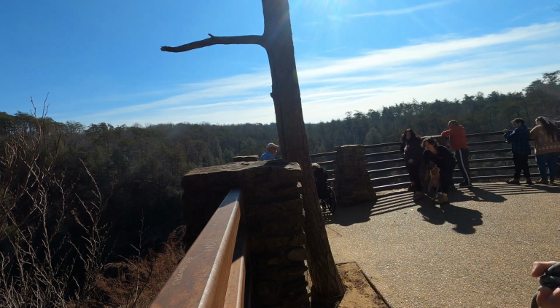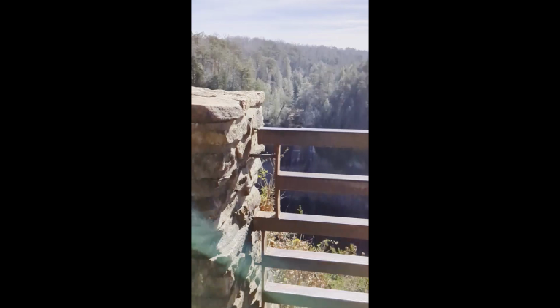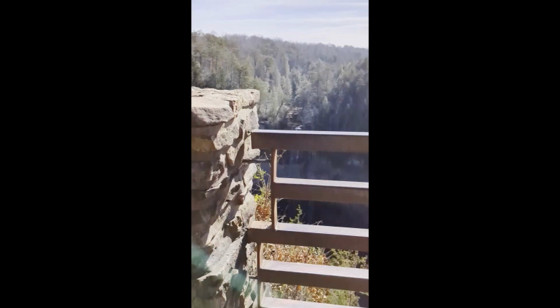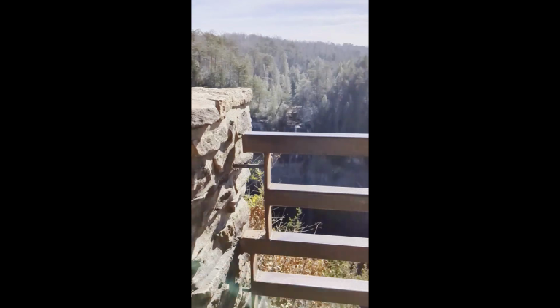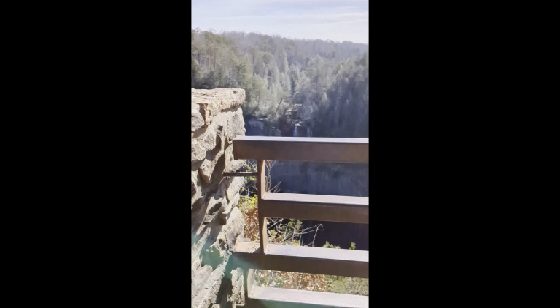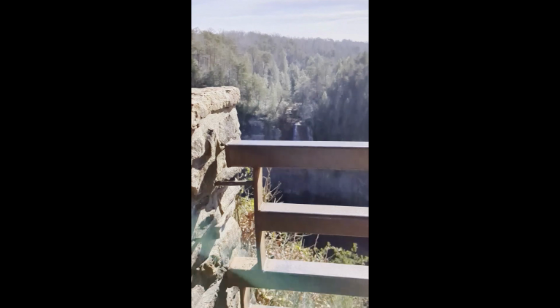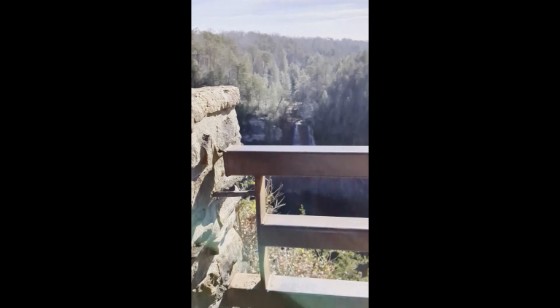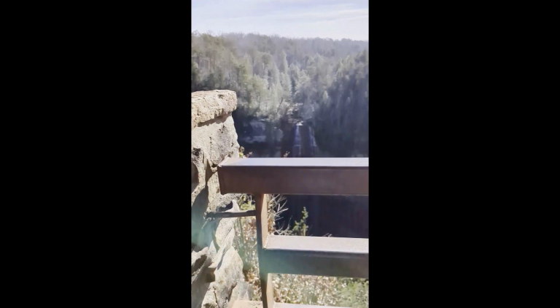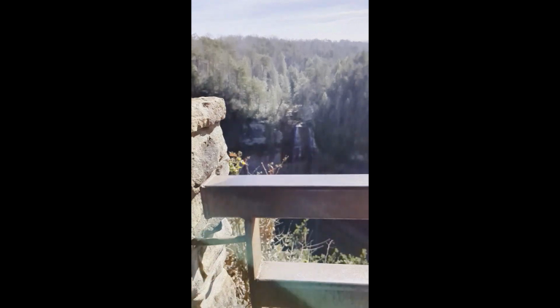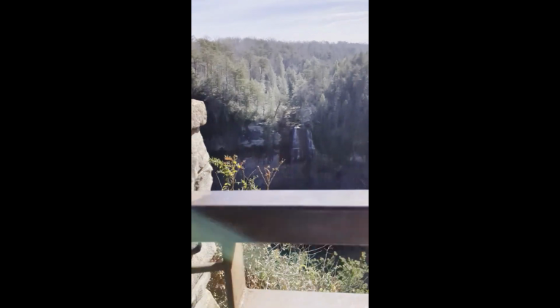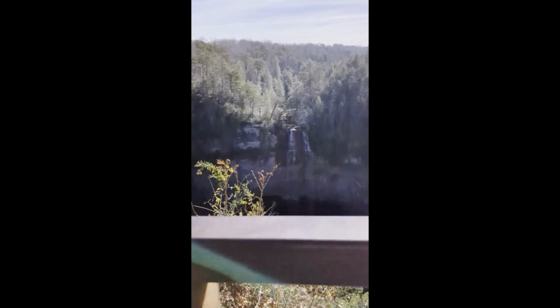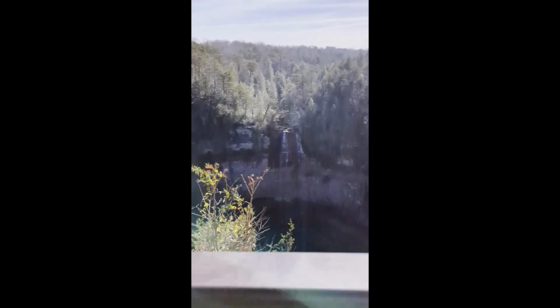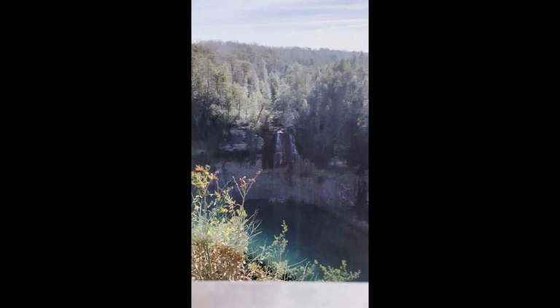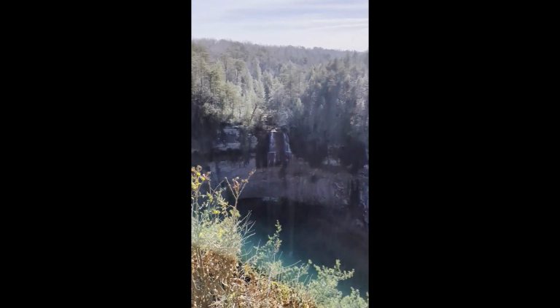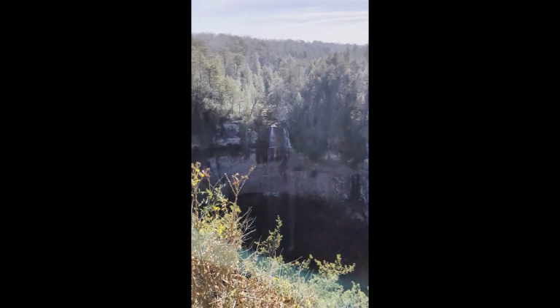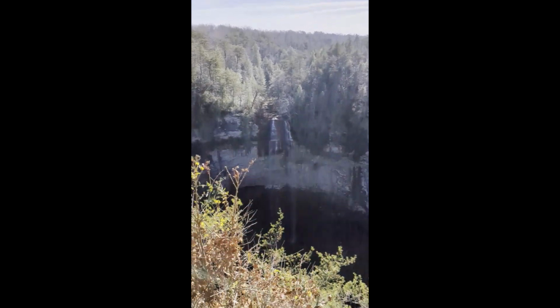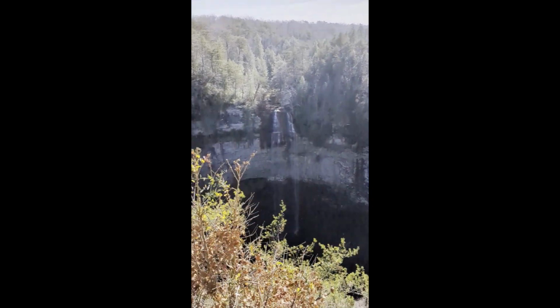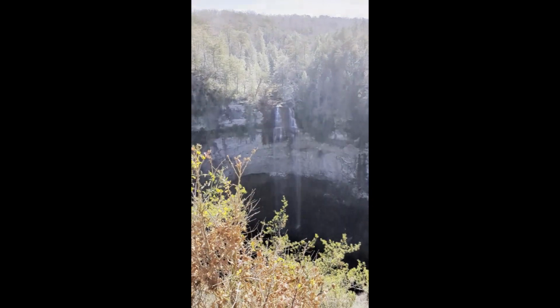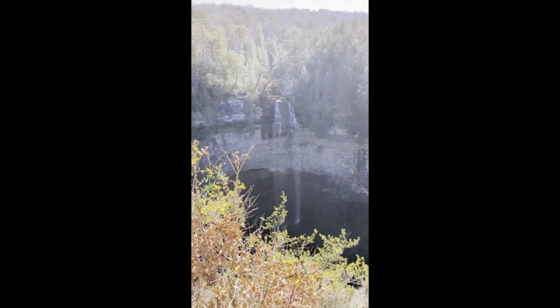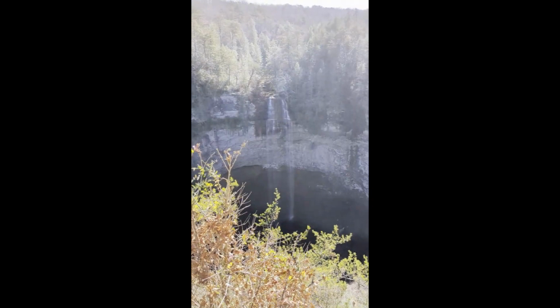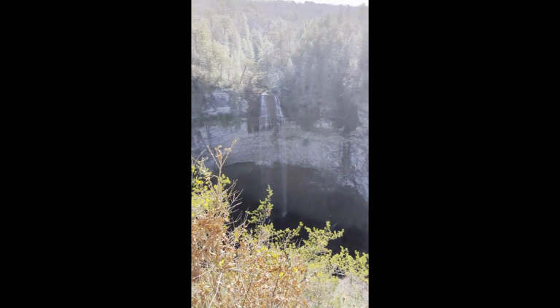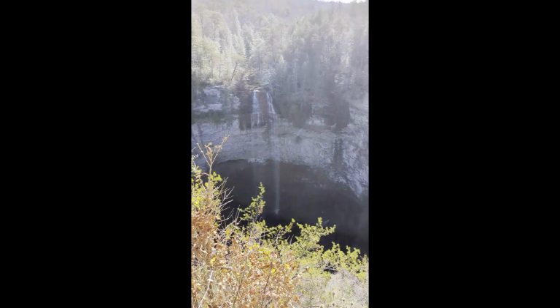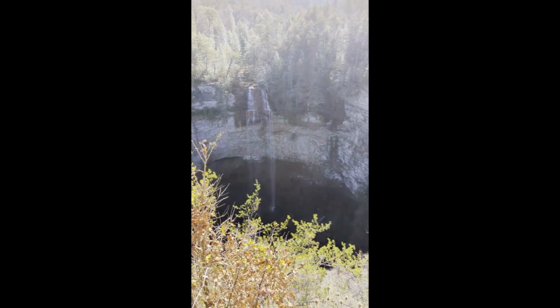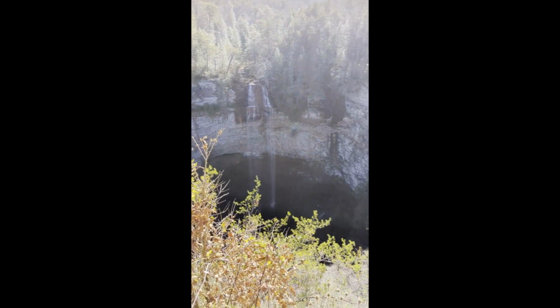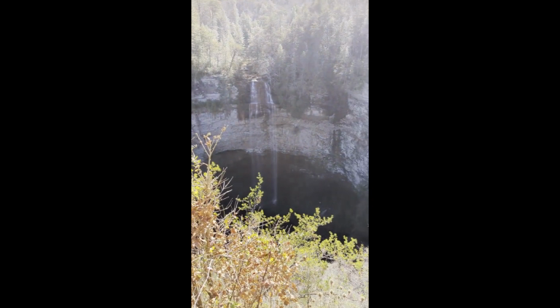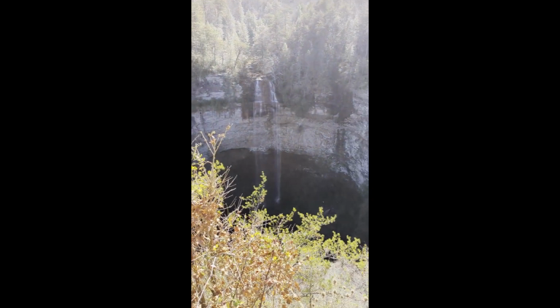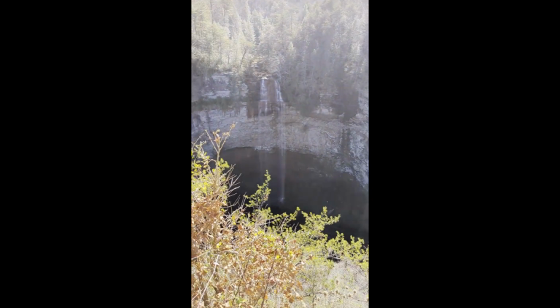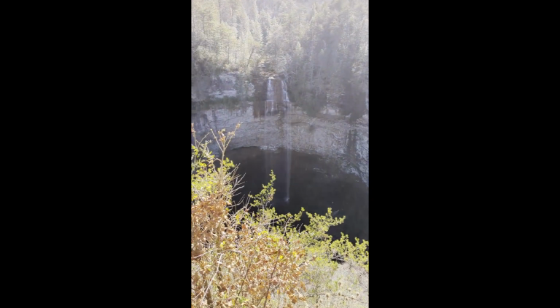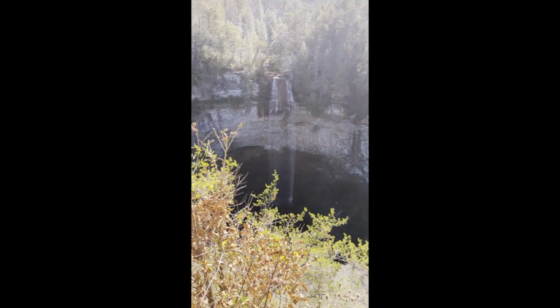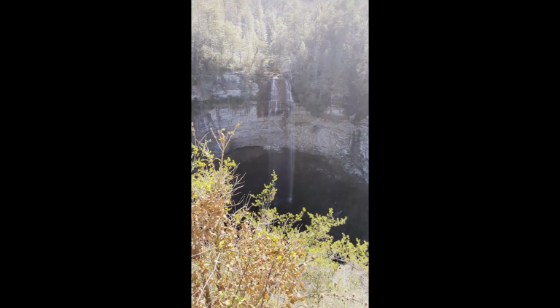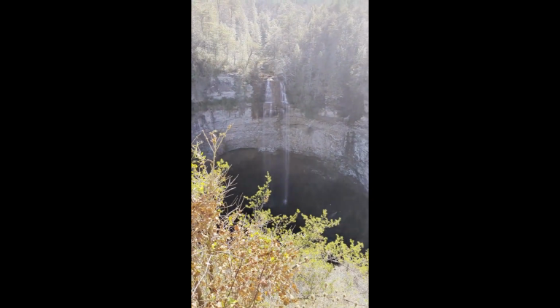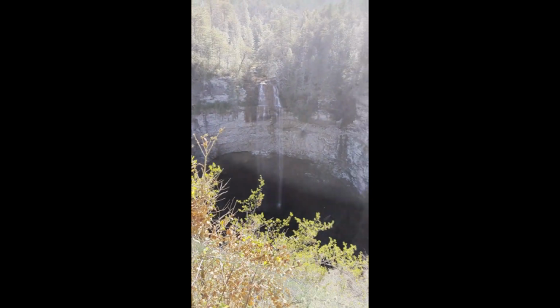For just a second, let me get a view of this. It's the biggest waterfall I've ever seen in my life.